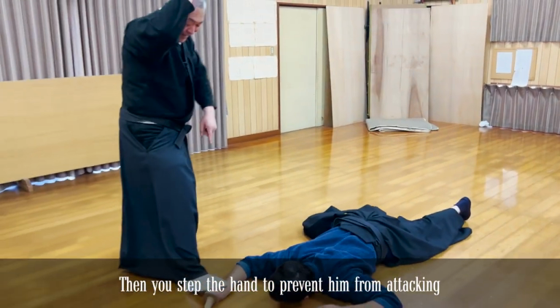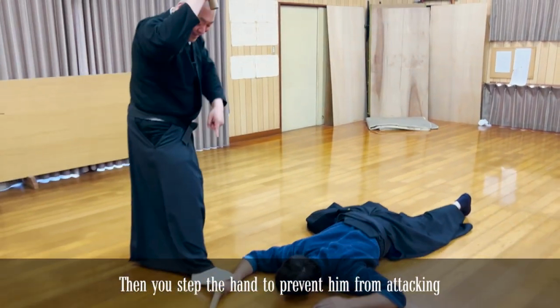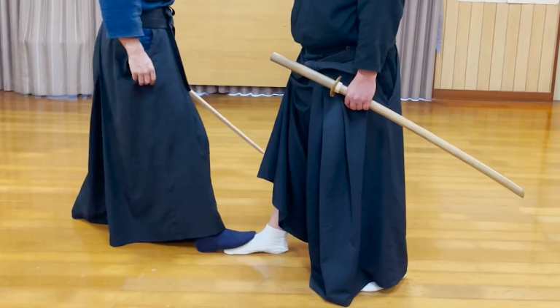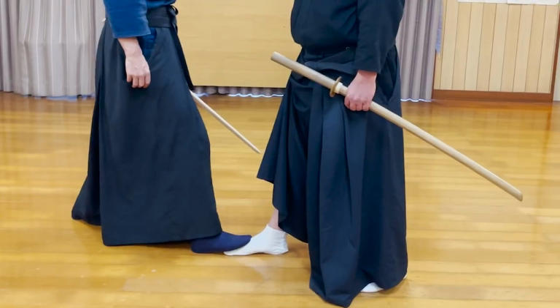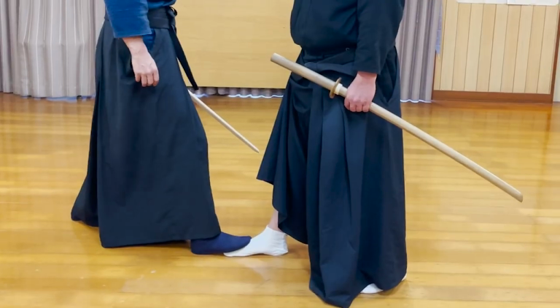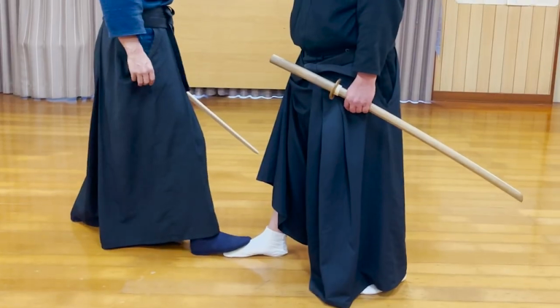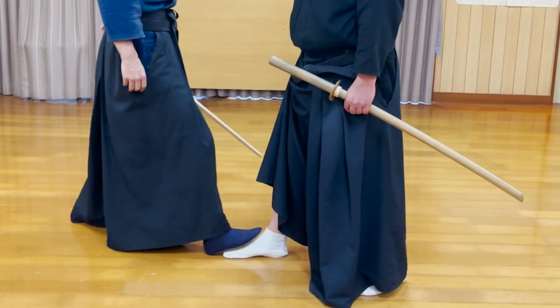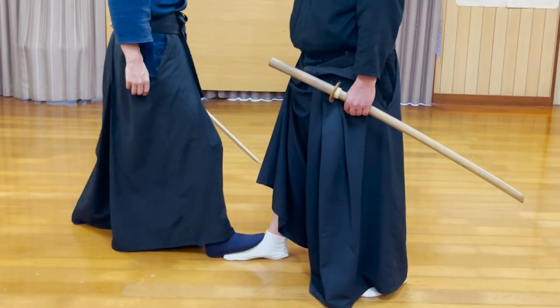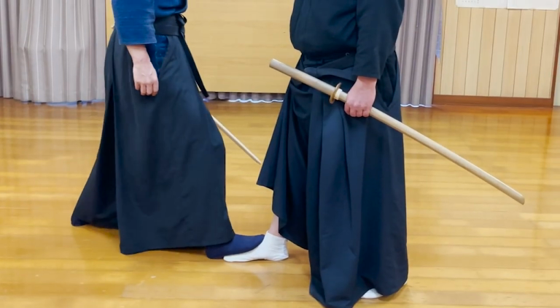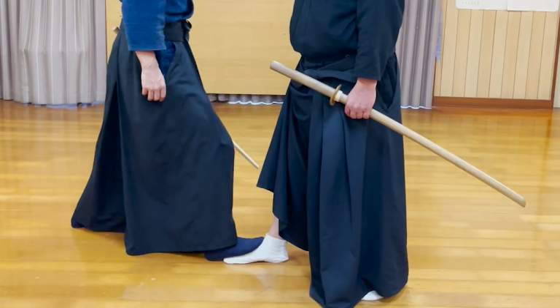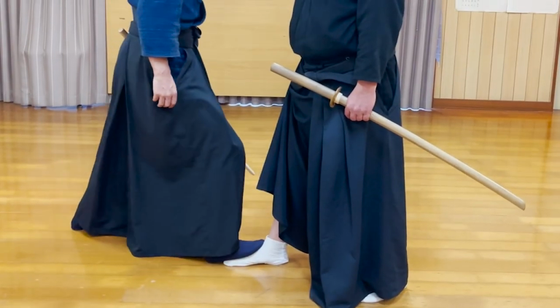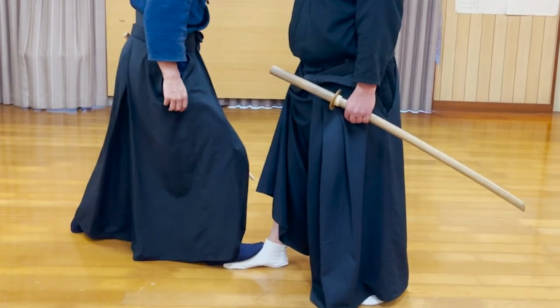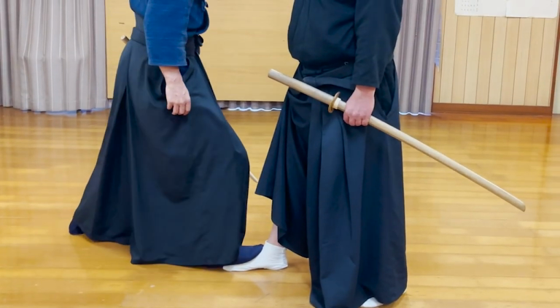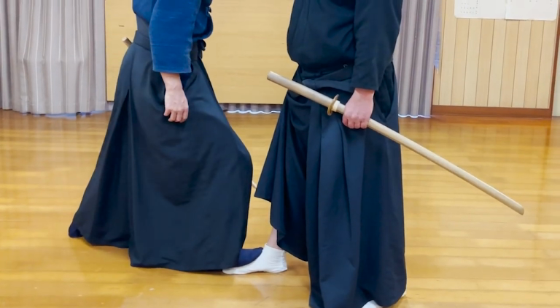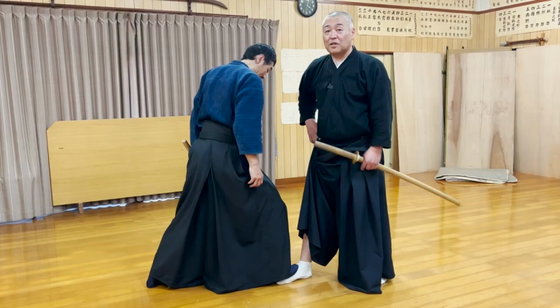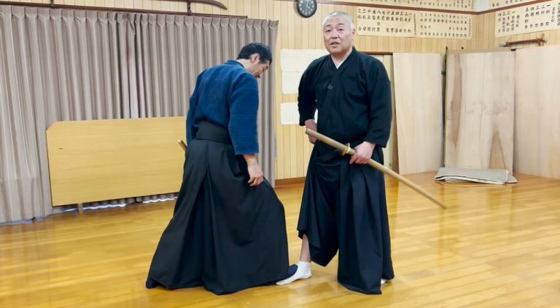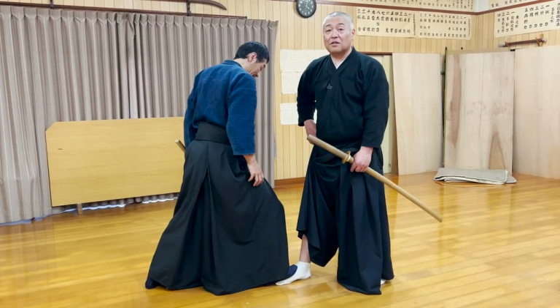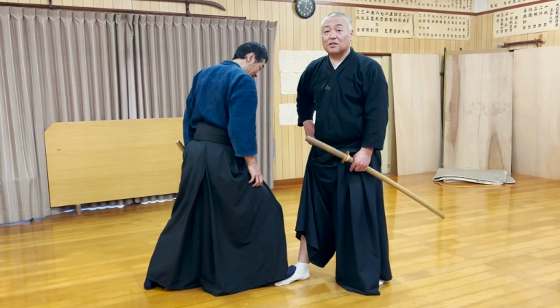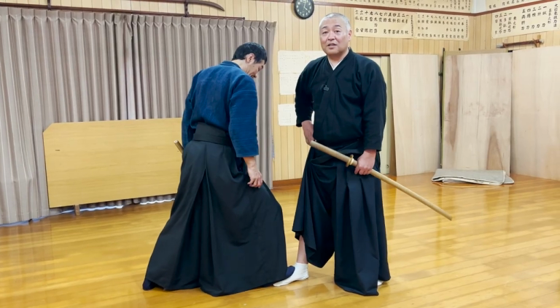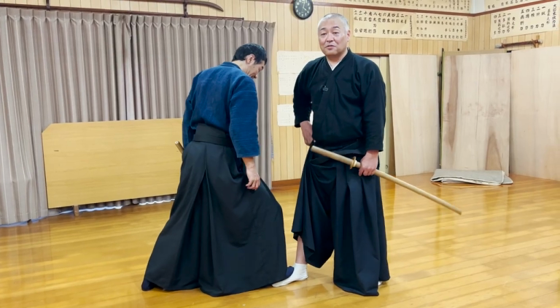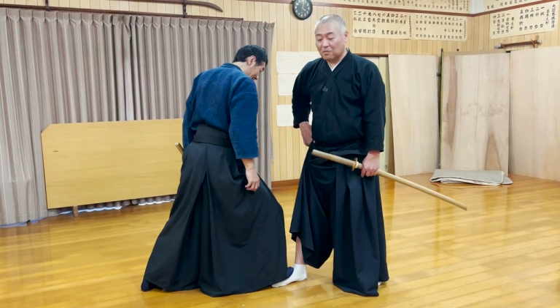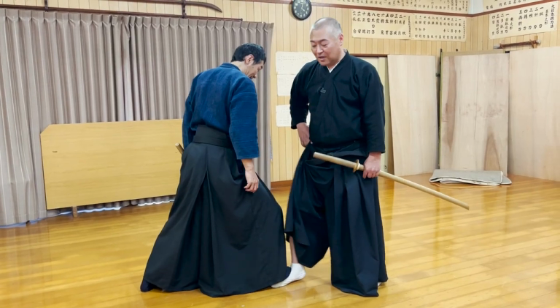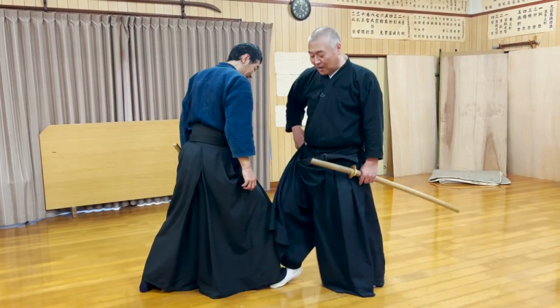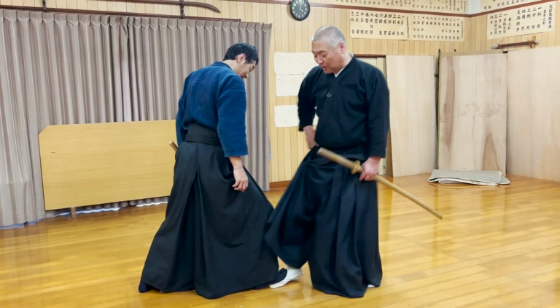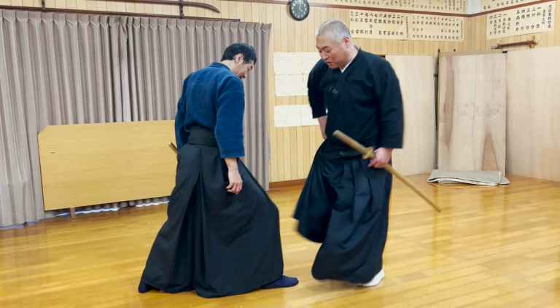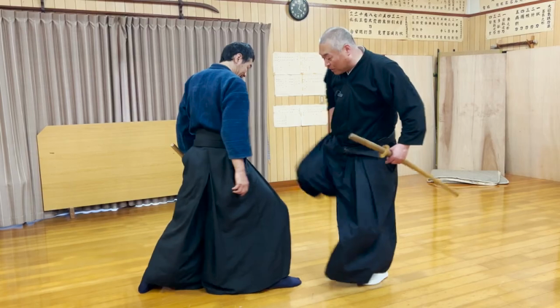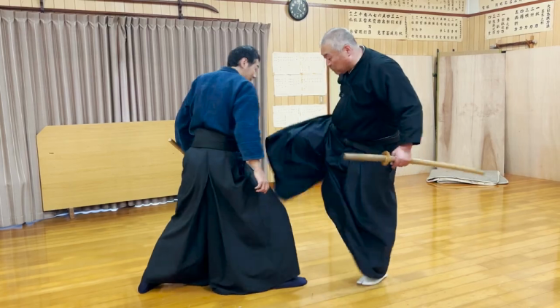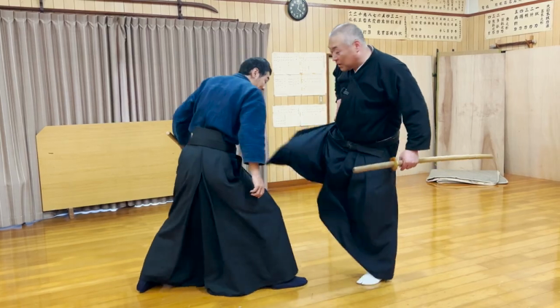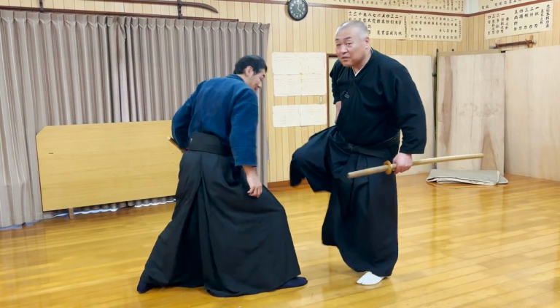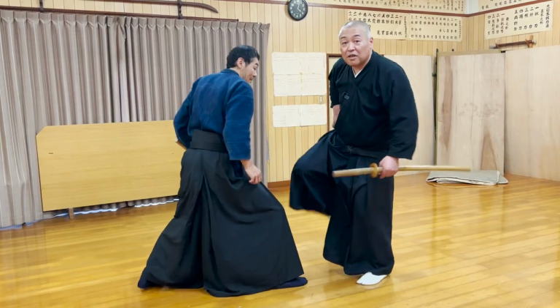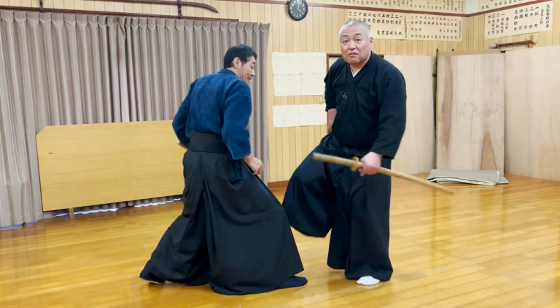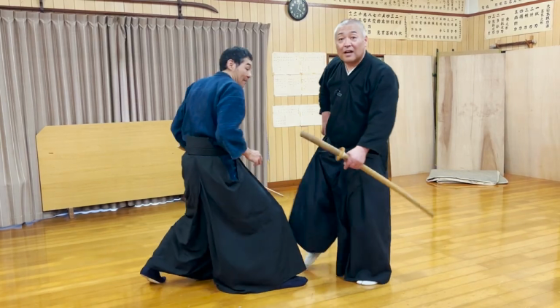But if you step on the top of the foot, you will easily lose balance if he raises his heel.